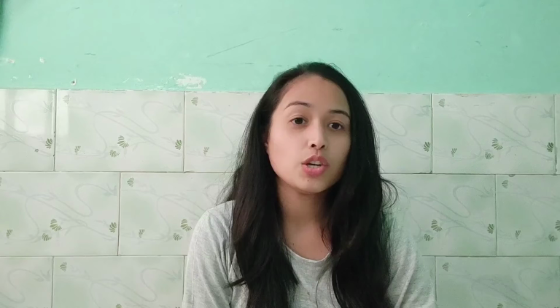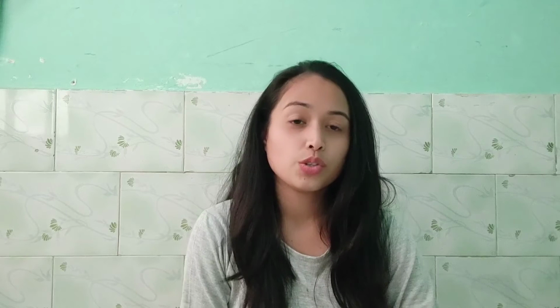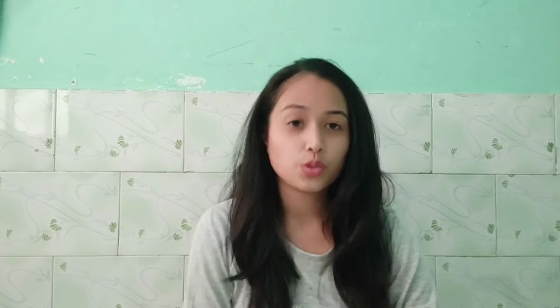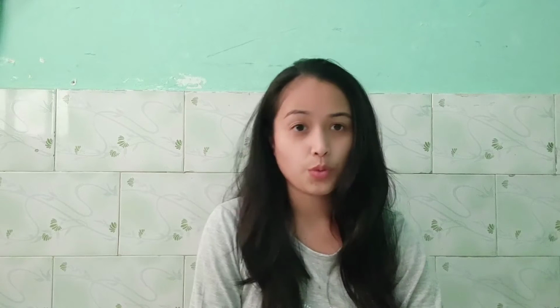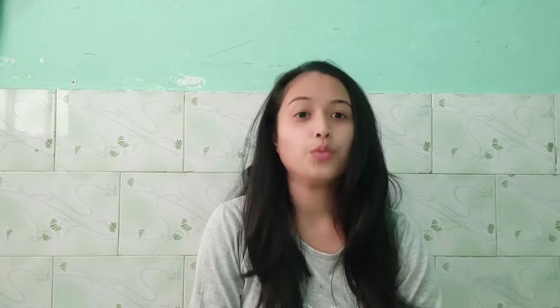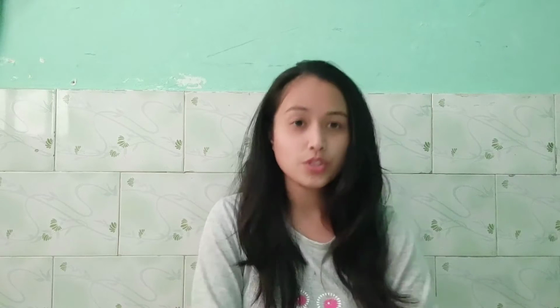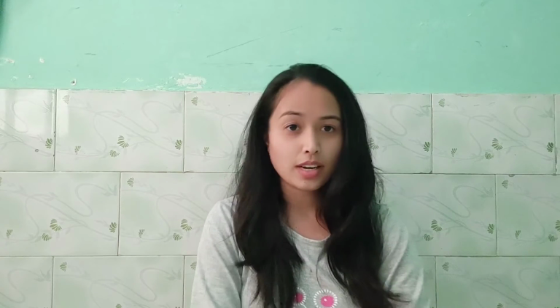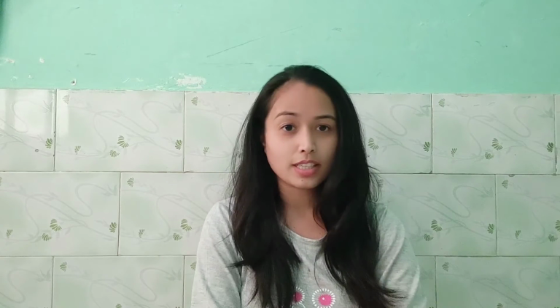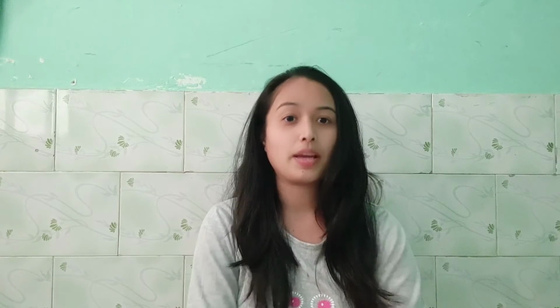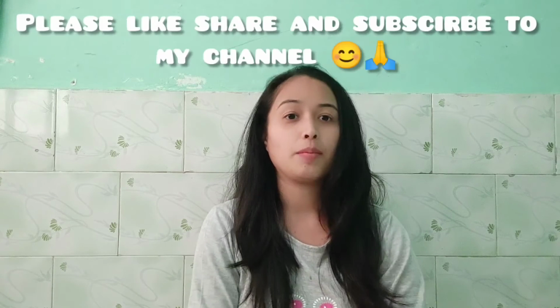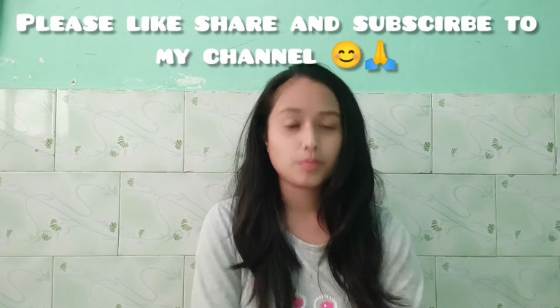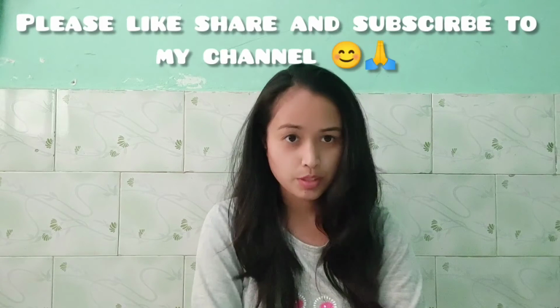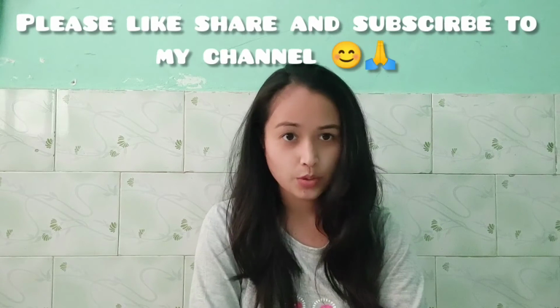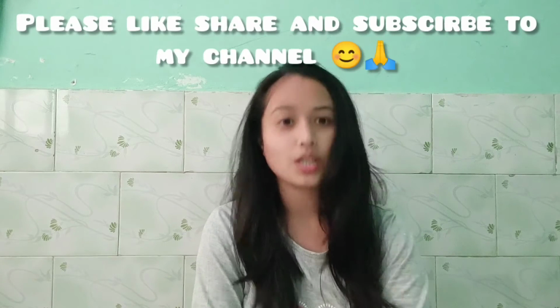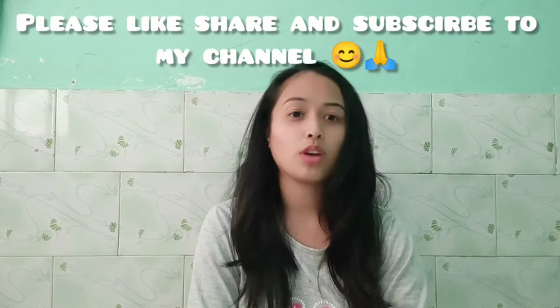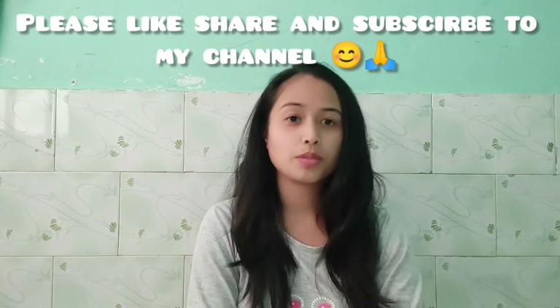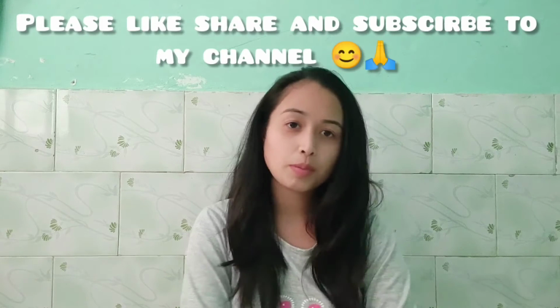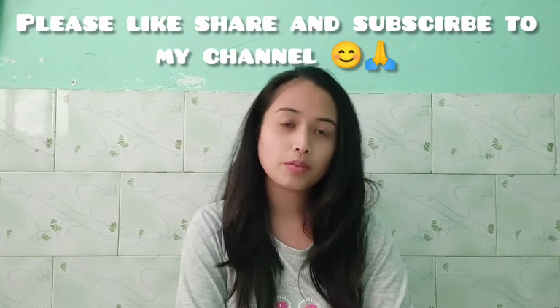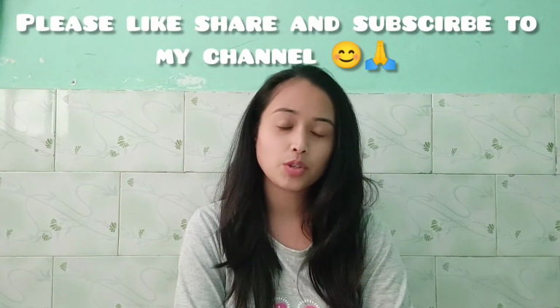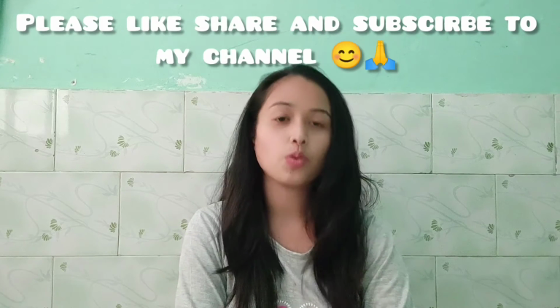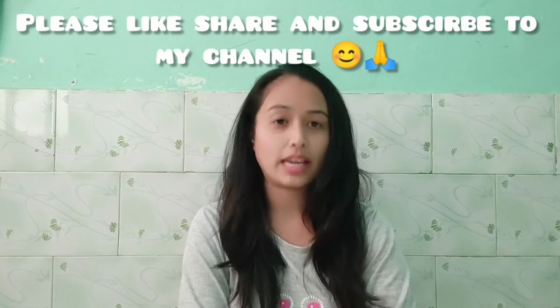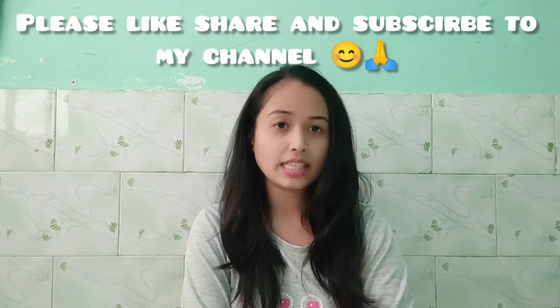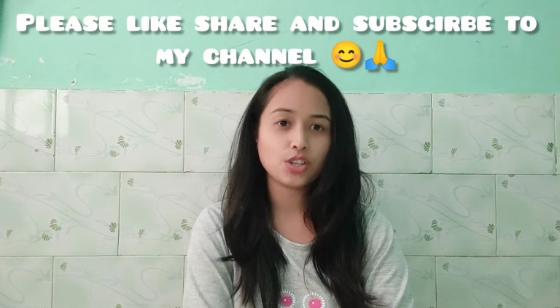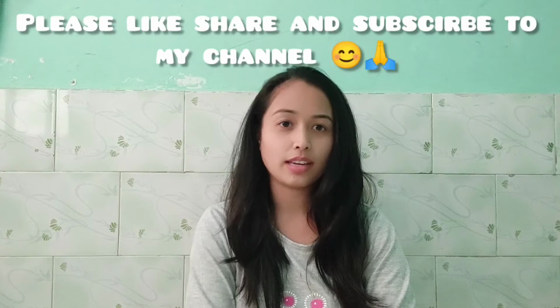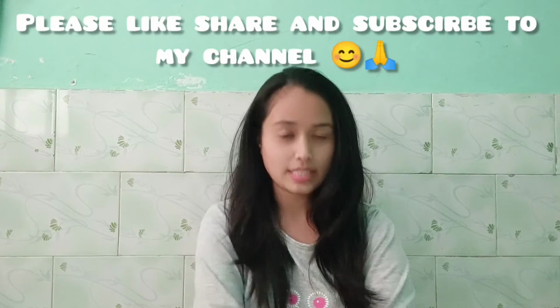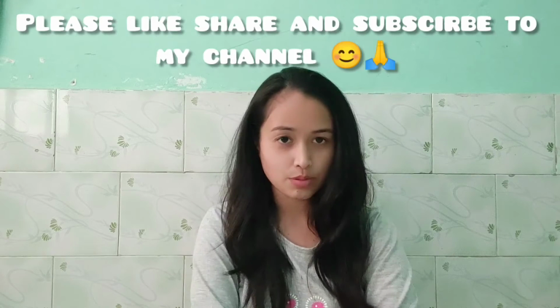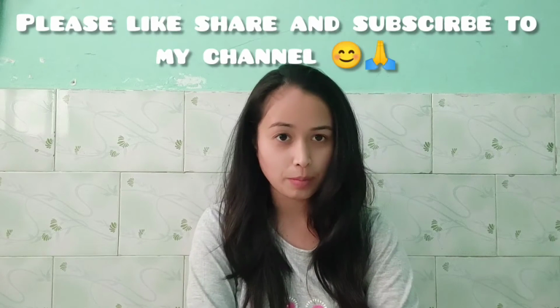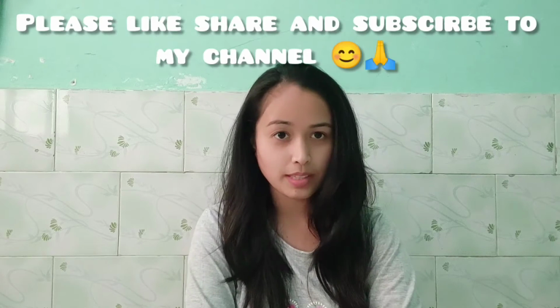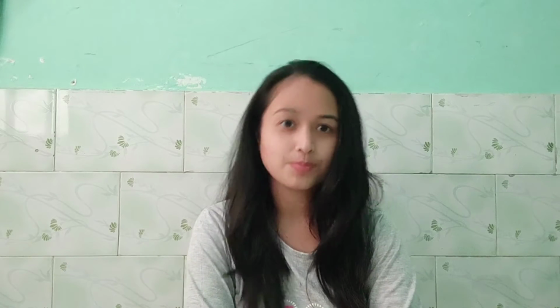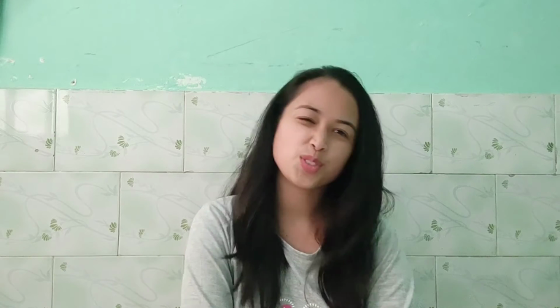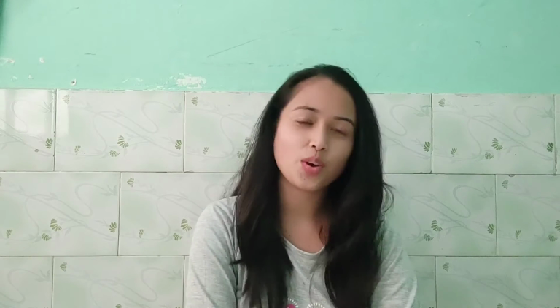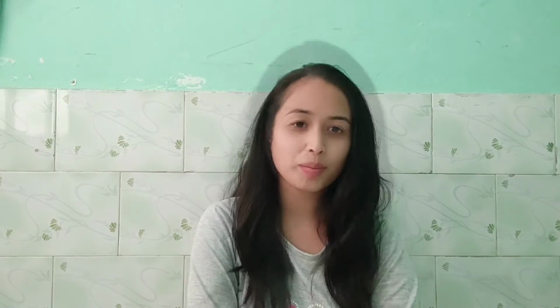Before I start, I will request you to like my video, share and subscribe to my channel. So let's see.